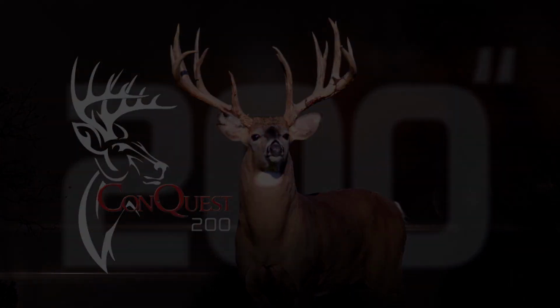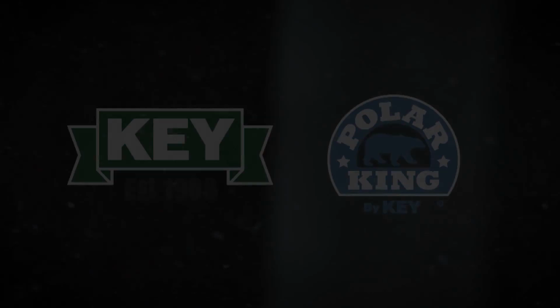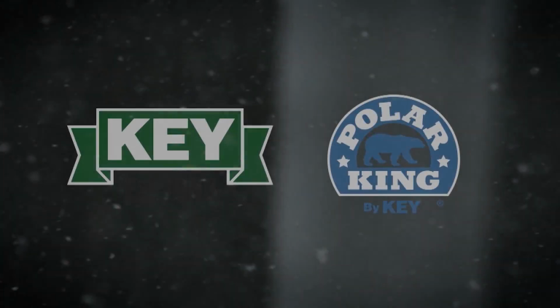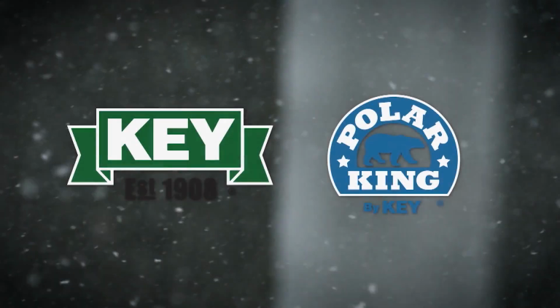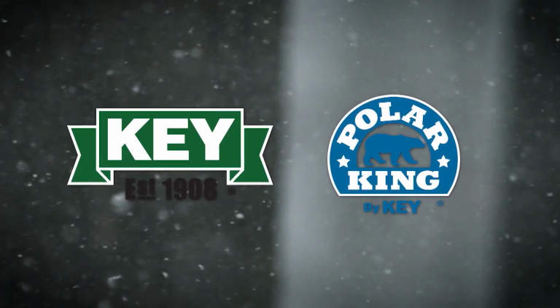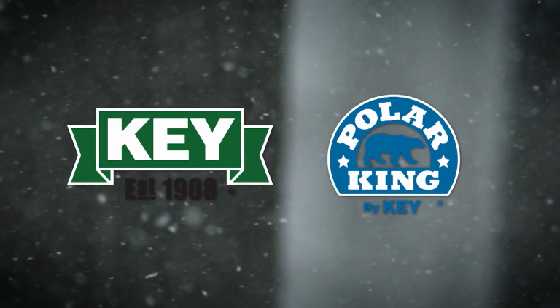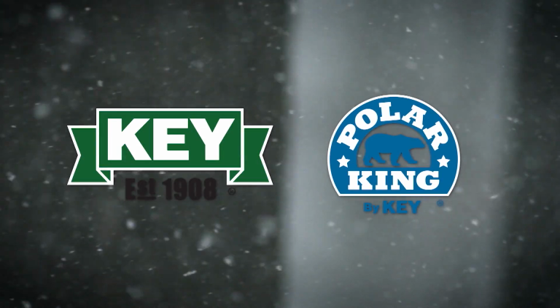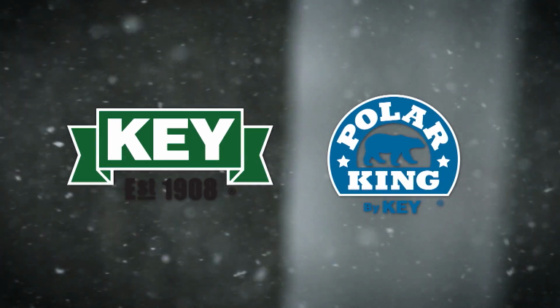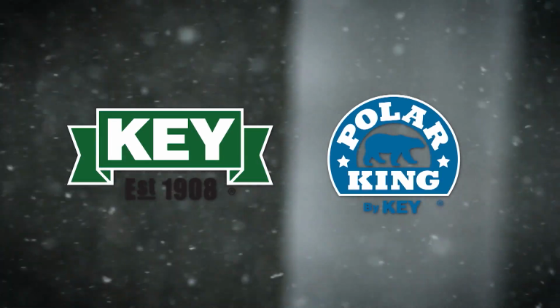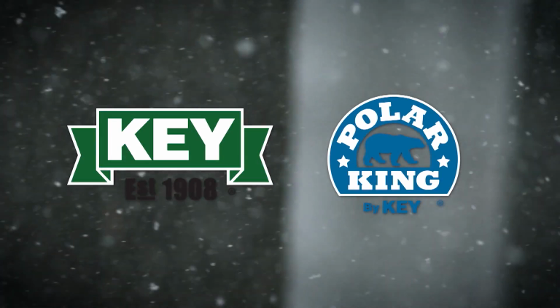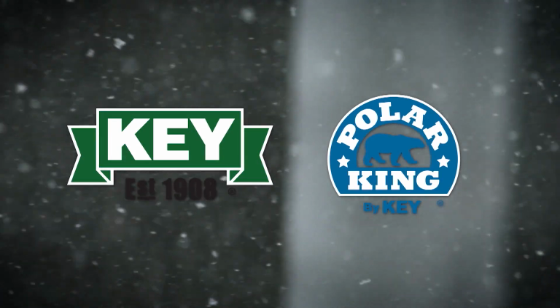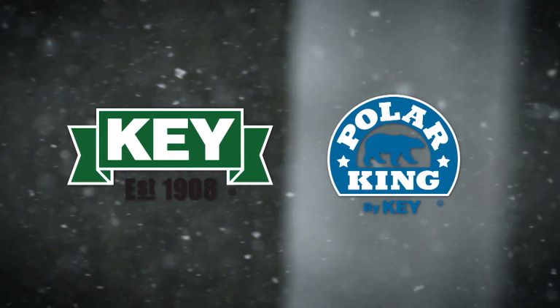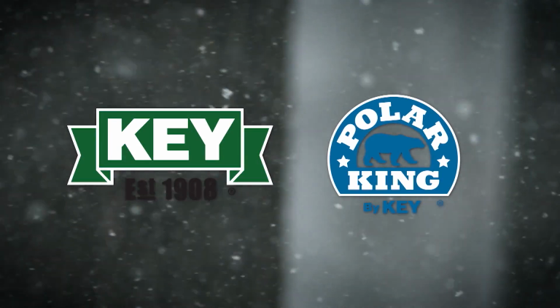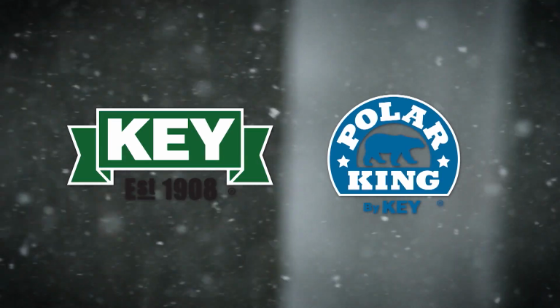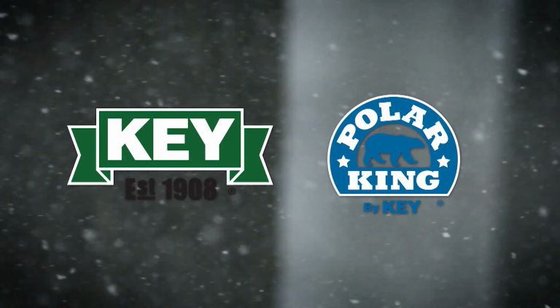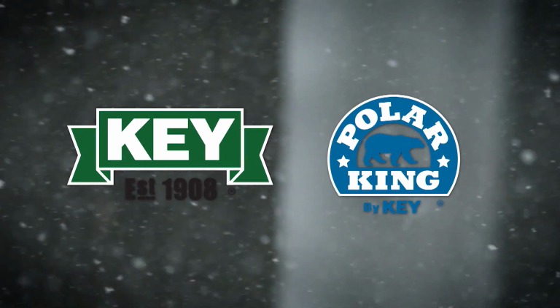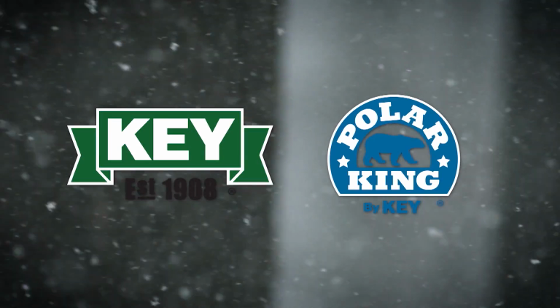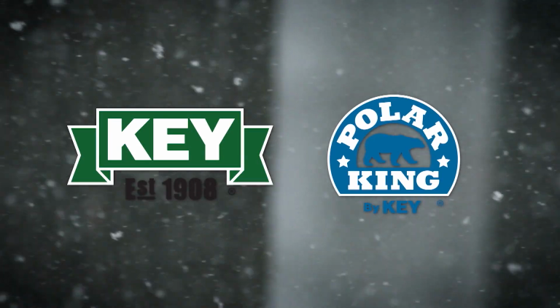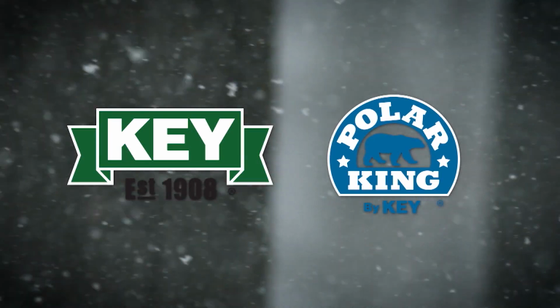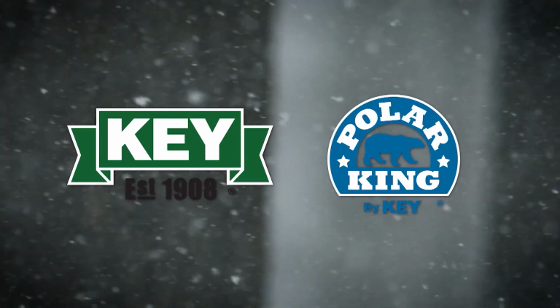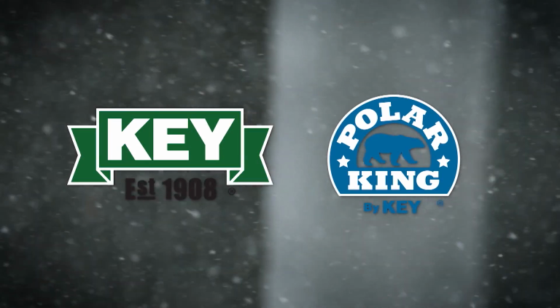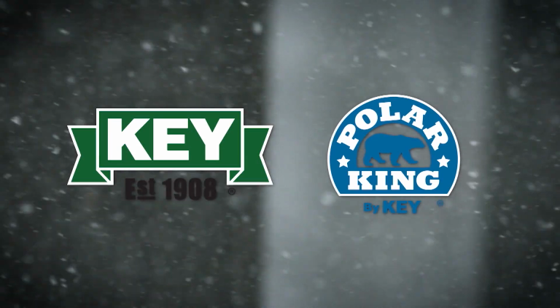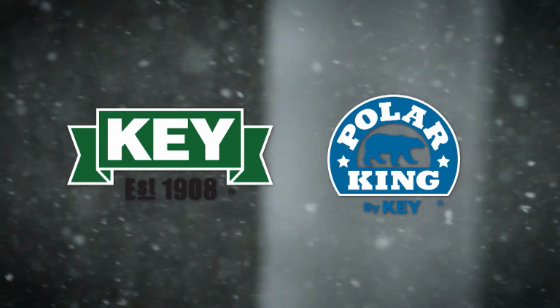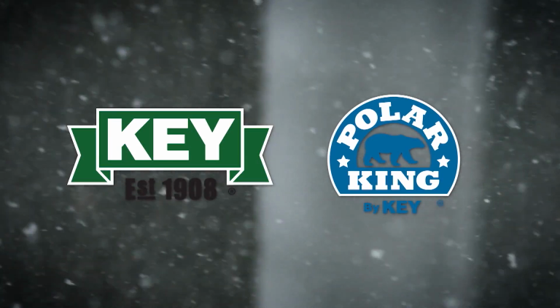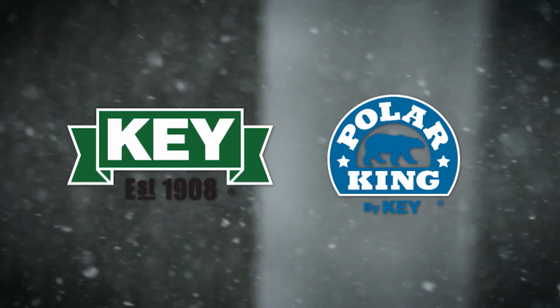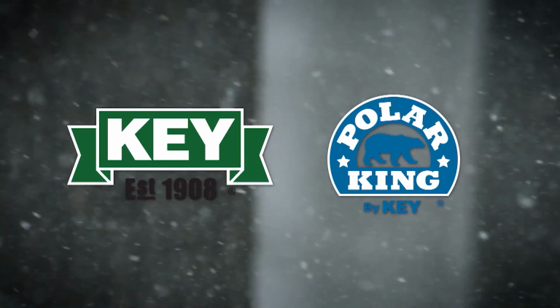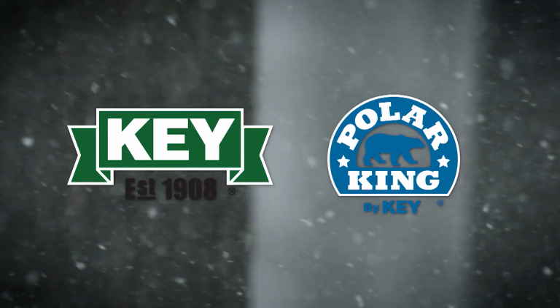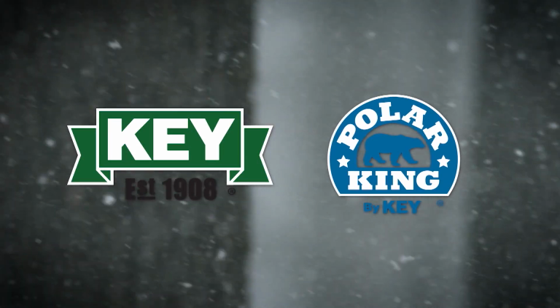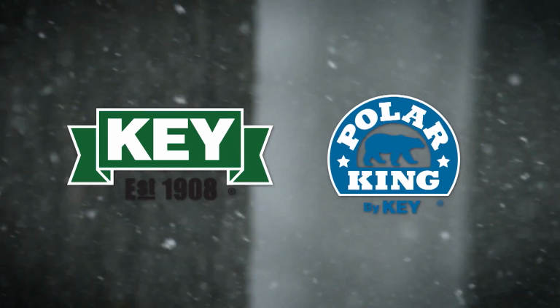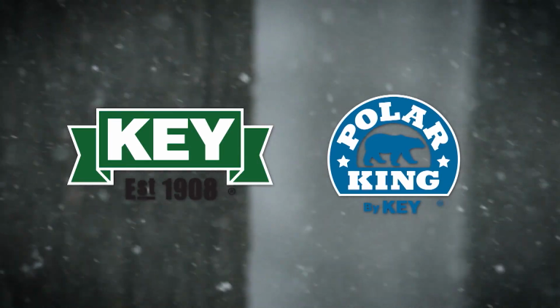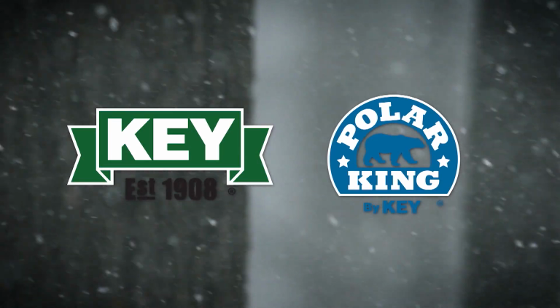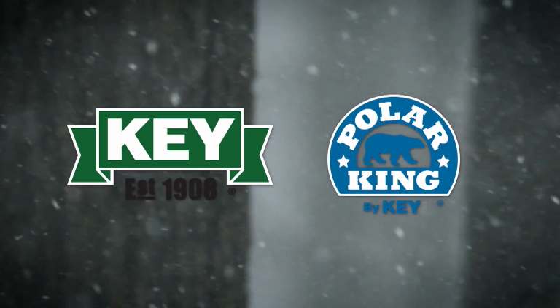Conquest 200 is brought to you by Key Apparel, makers of Polar King. Rule the elements.